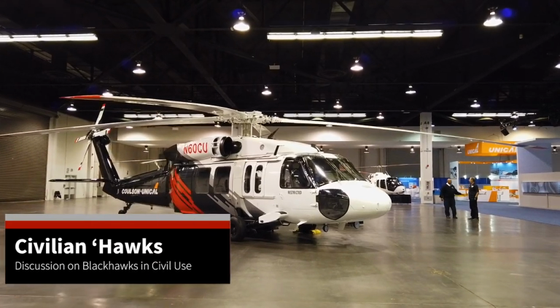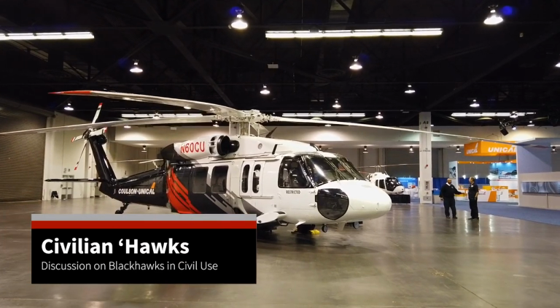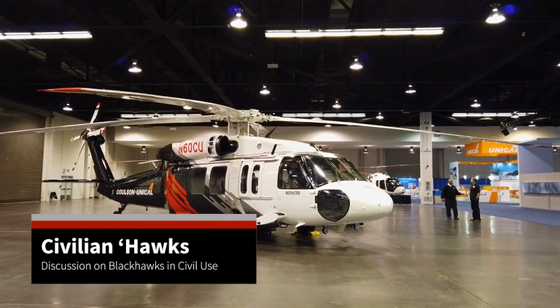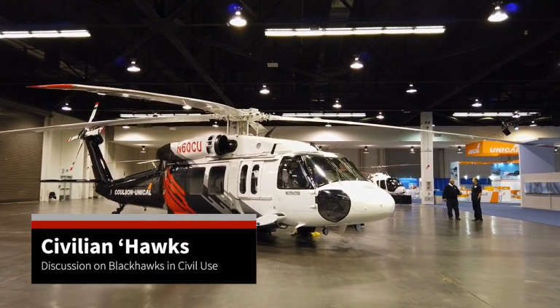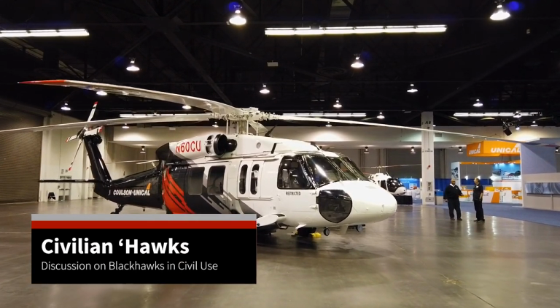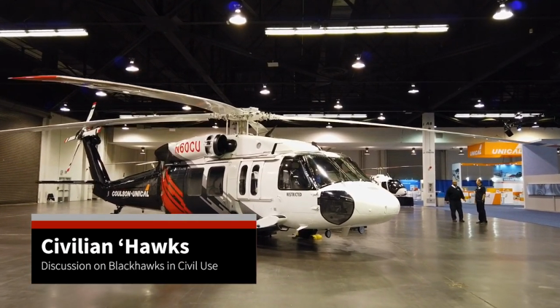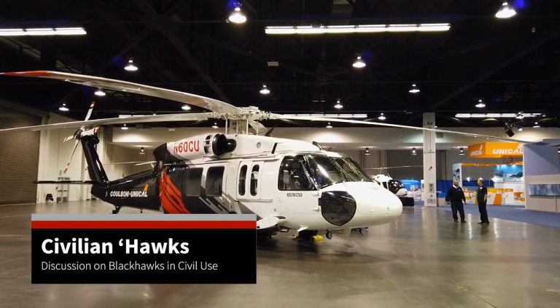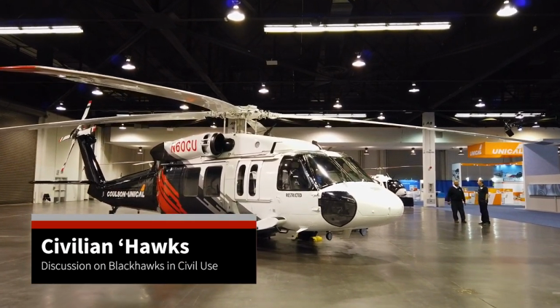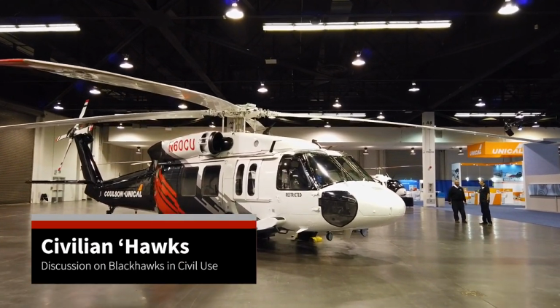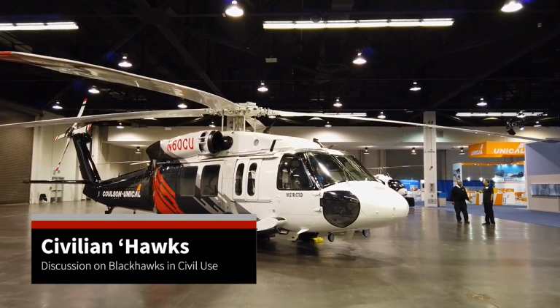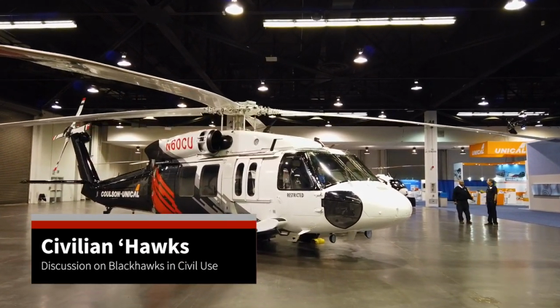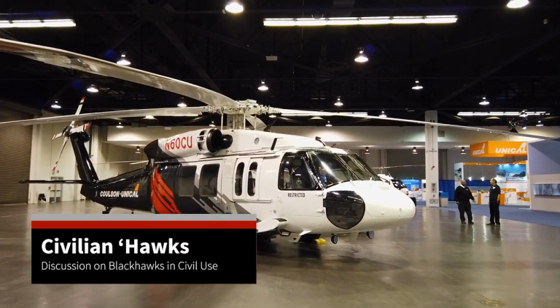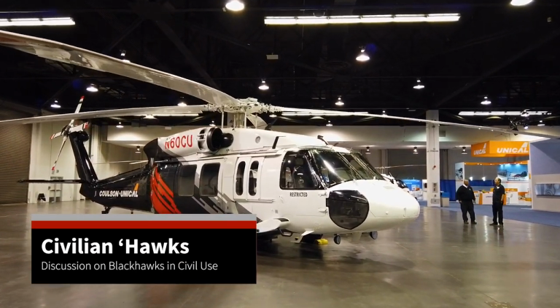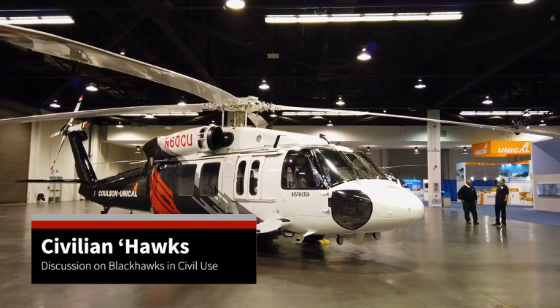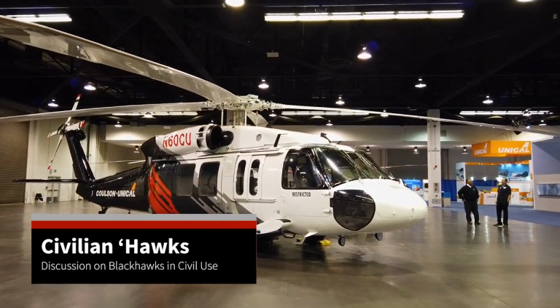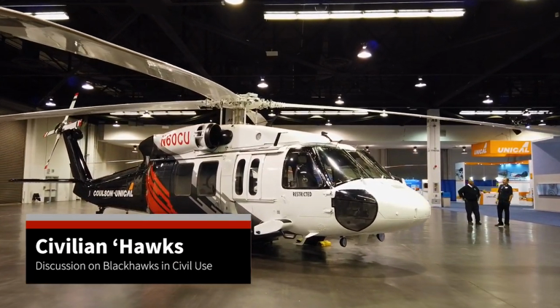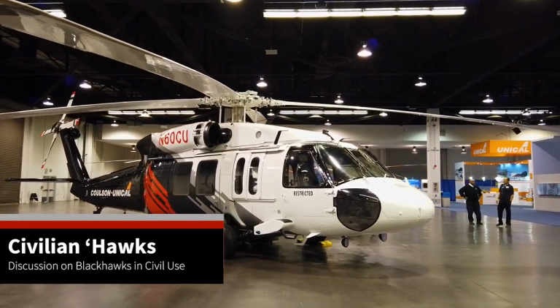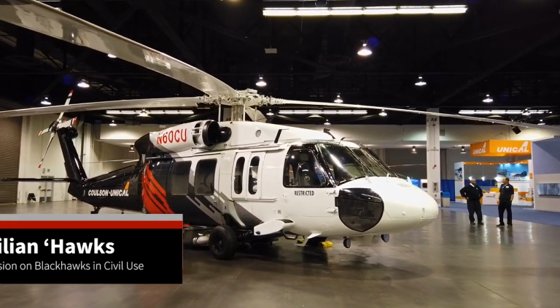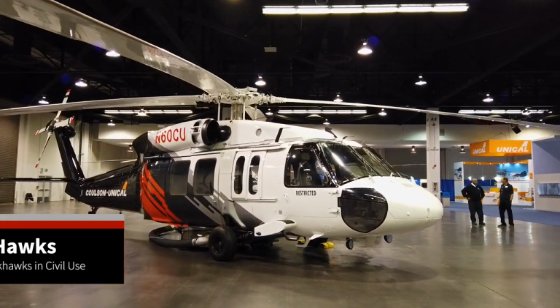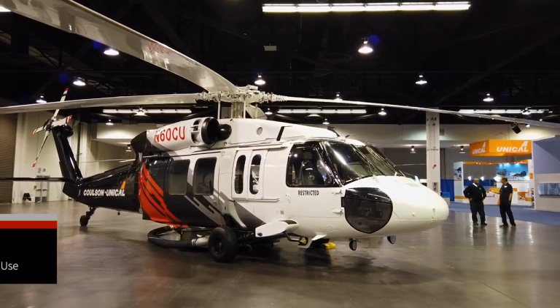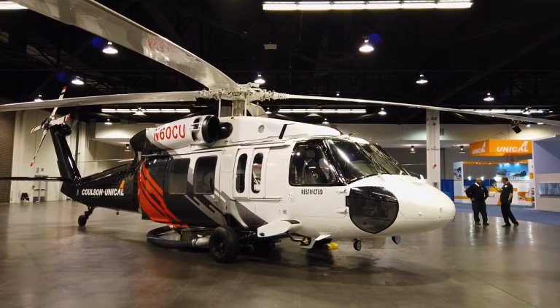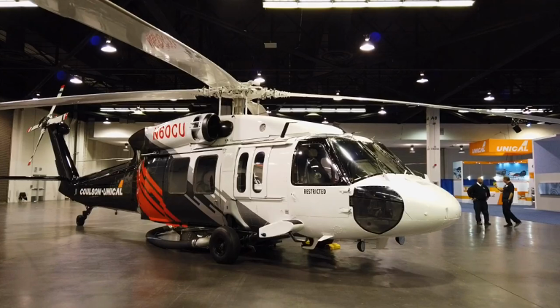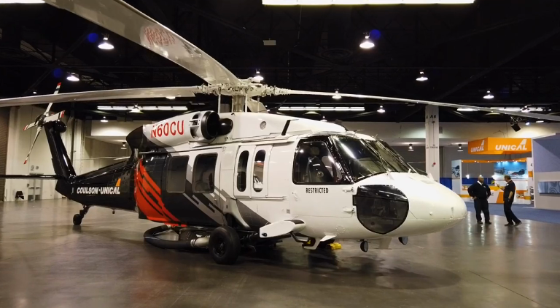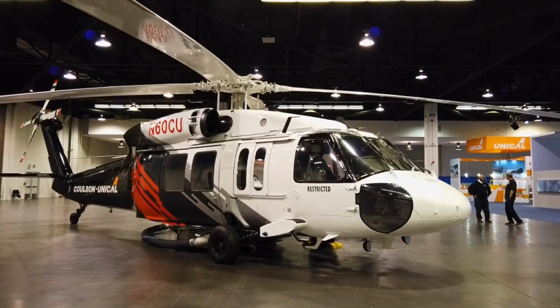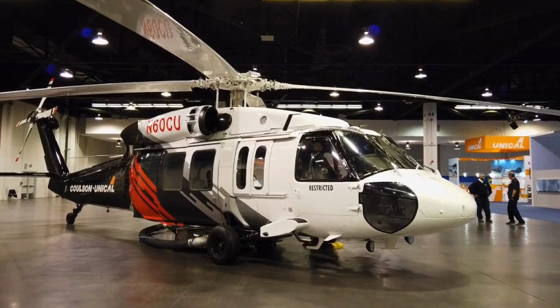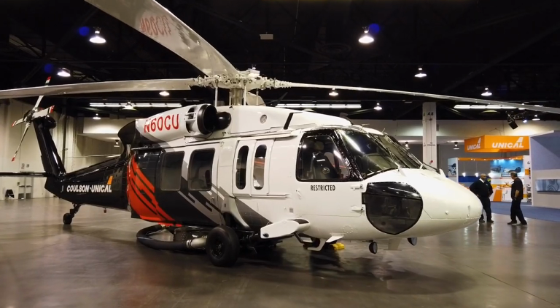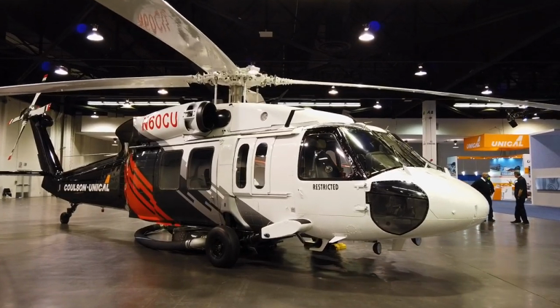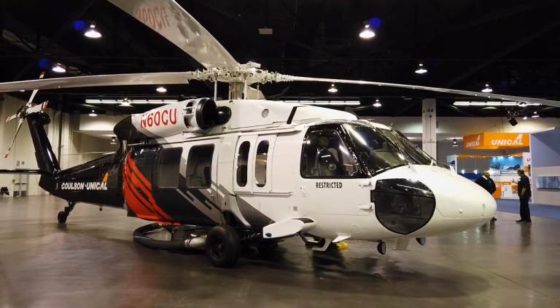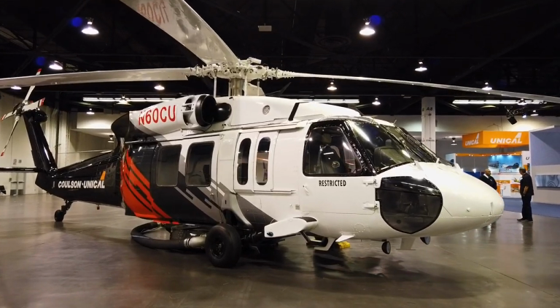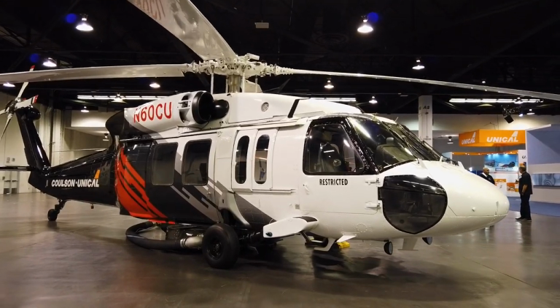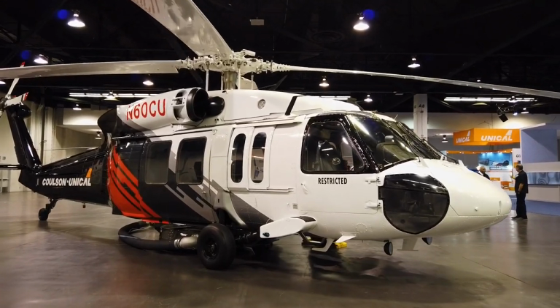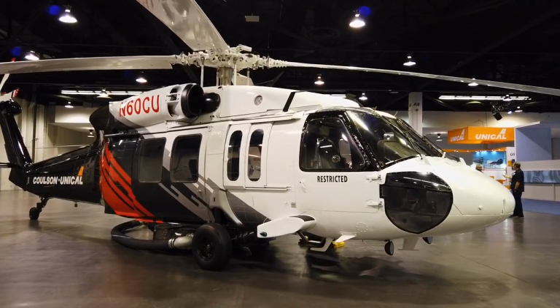G'day, it's Scott and Foo here from Helioops magazine. We're just going to have a general discussion about the Blackhawk that's coming onto the civil market.